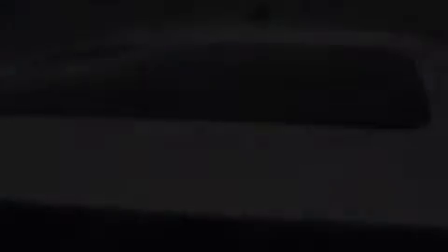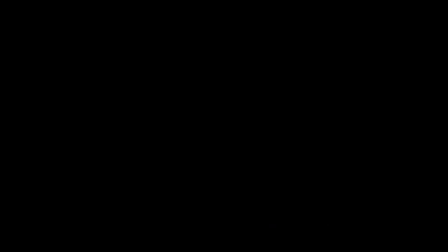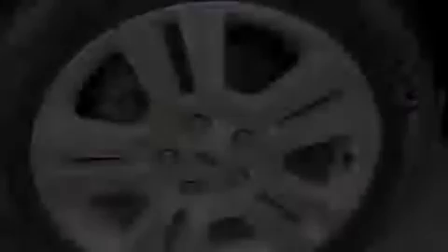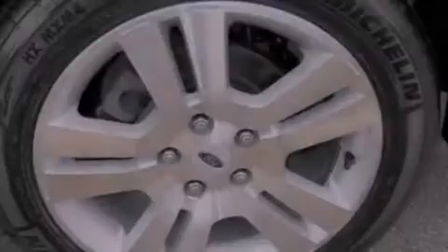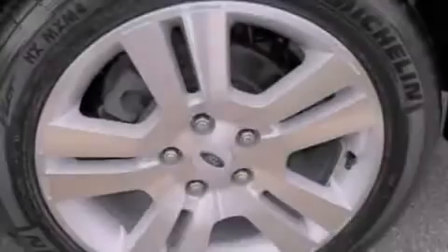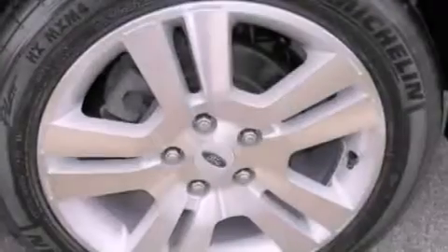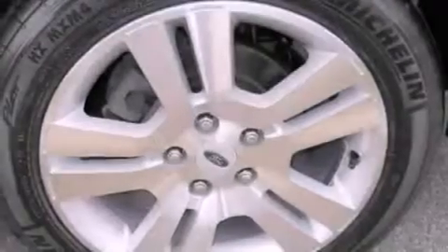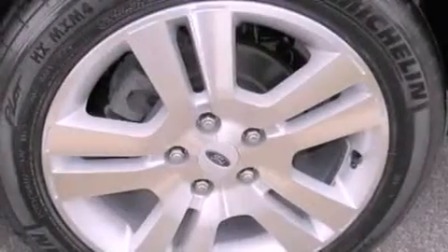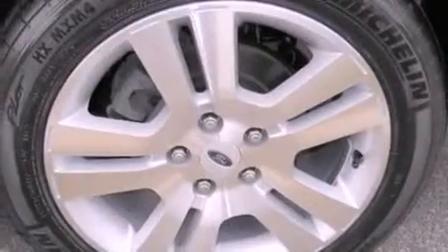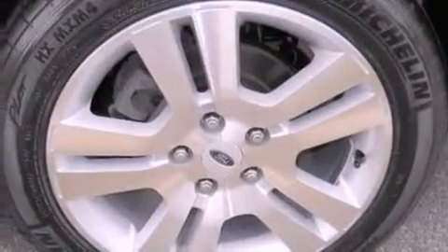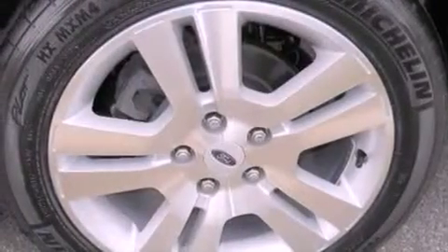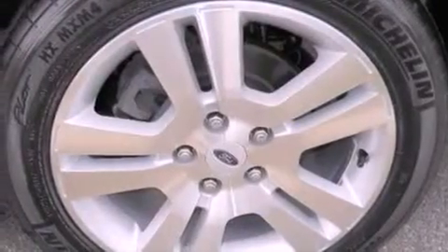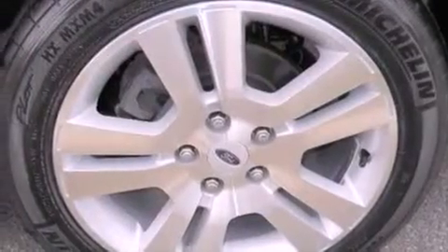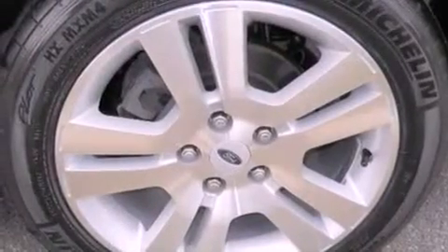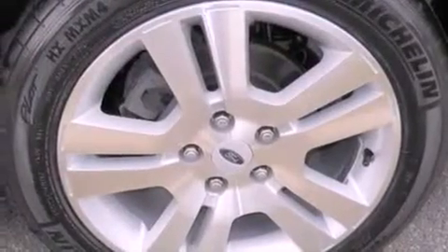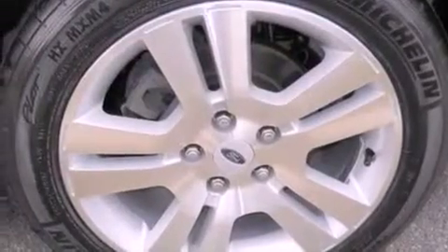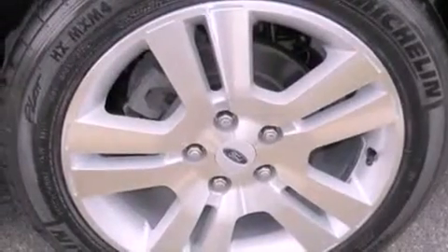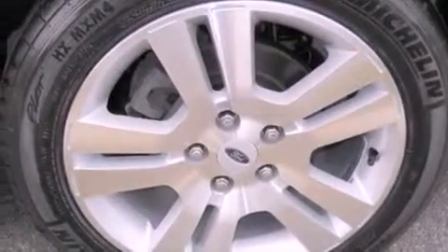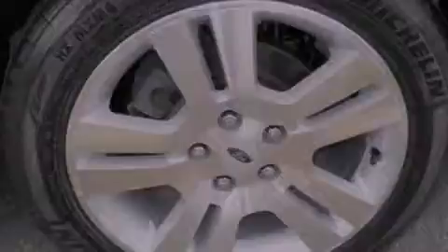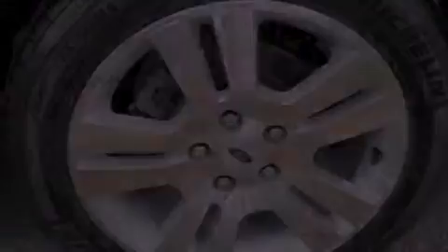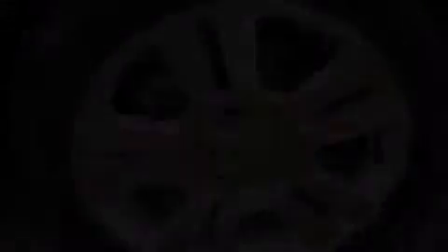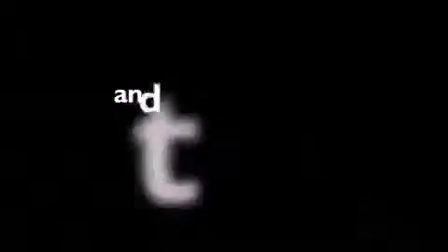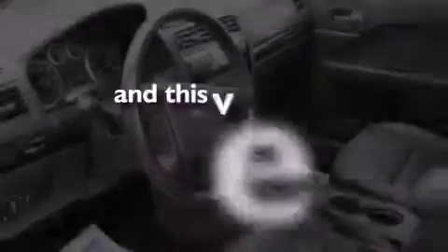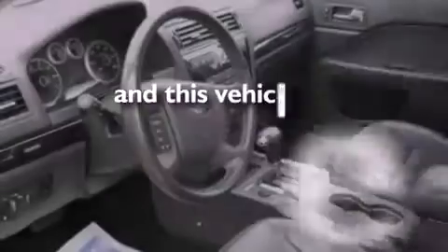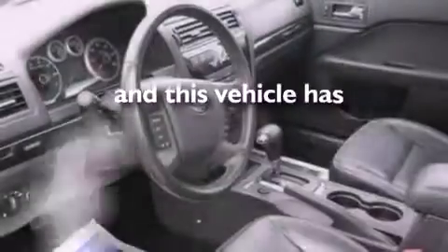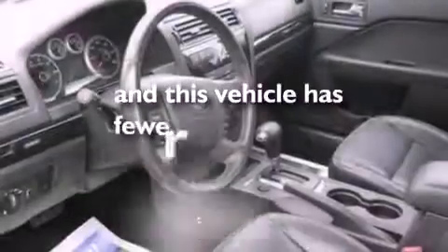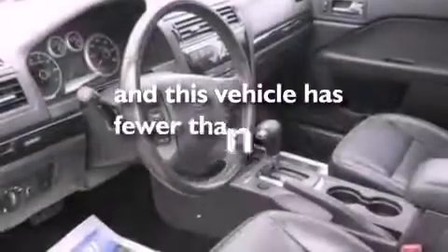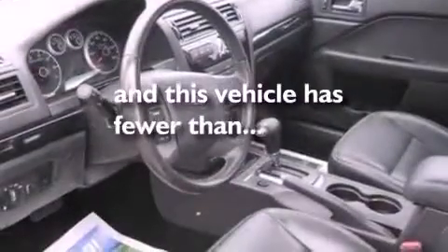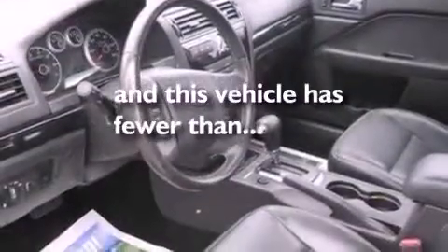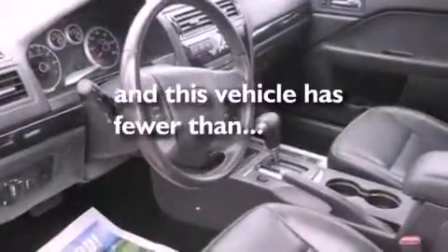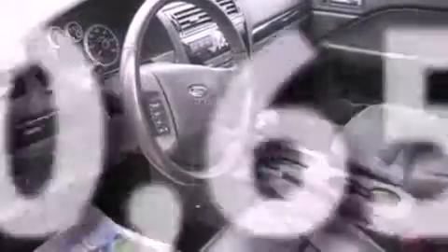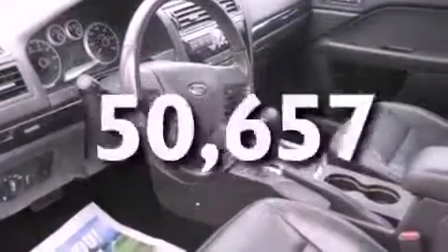Also included are a security system, a traction control system, front fog lights, and this vehicle has fewer than 51,000 miles on the odometer.